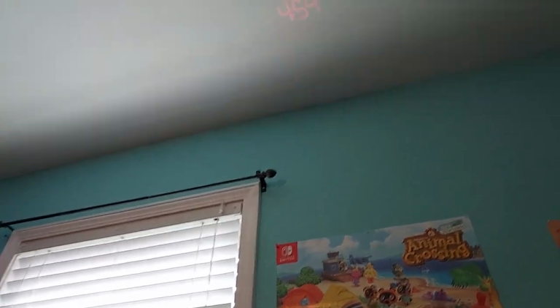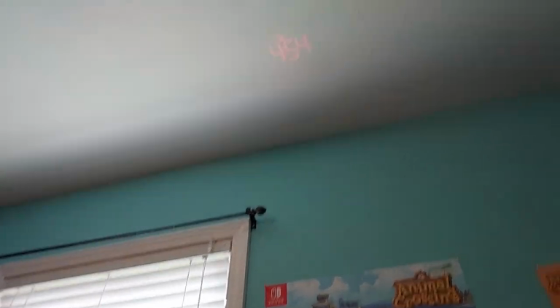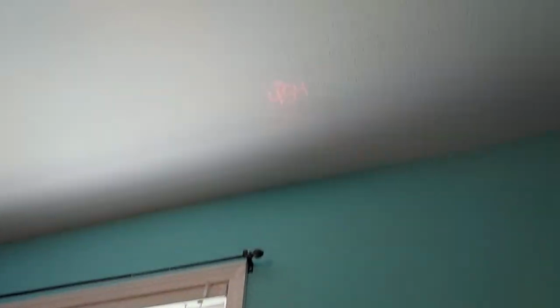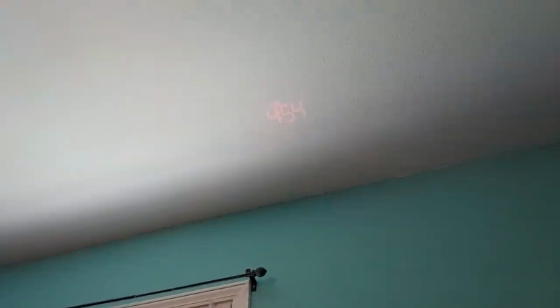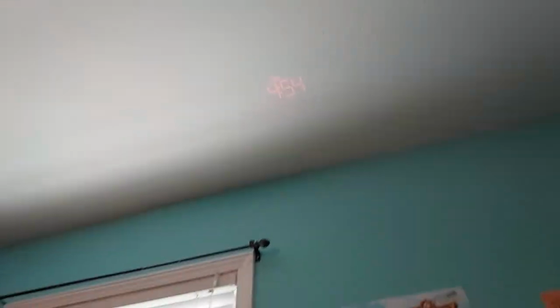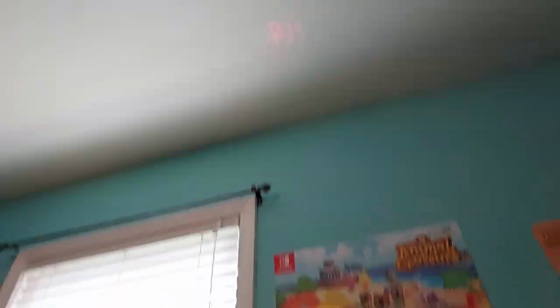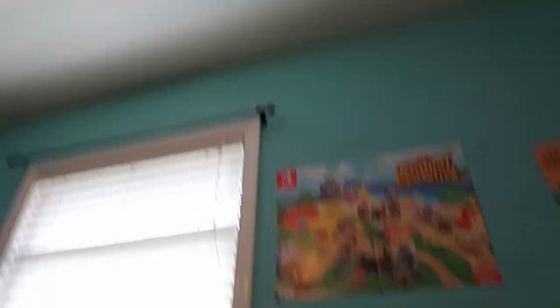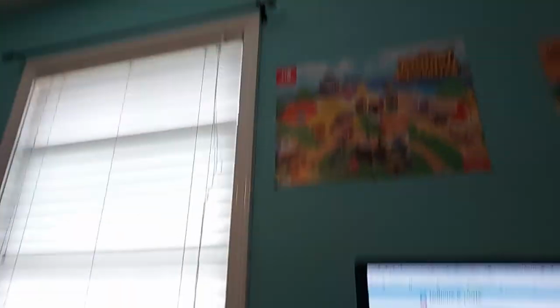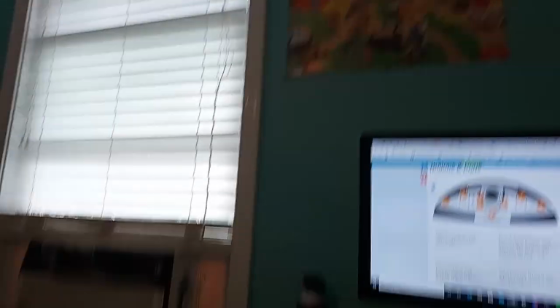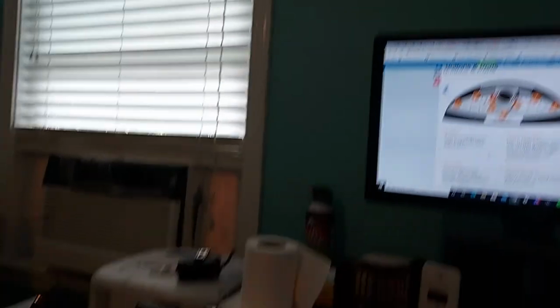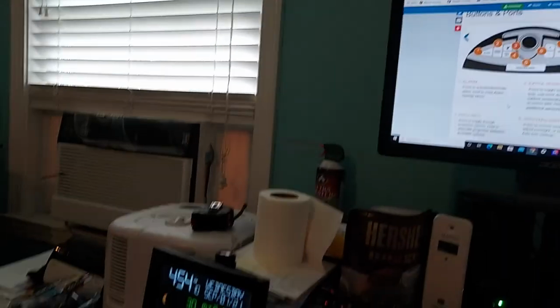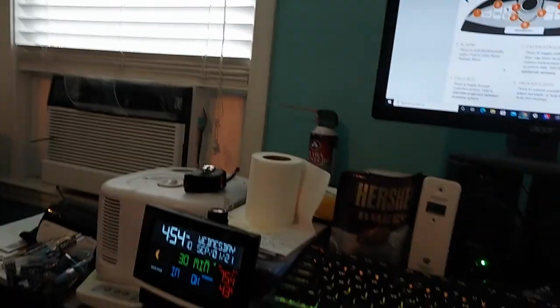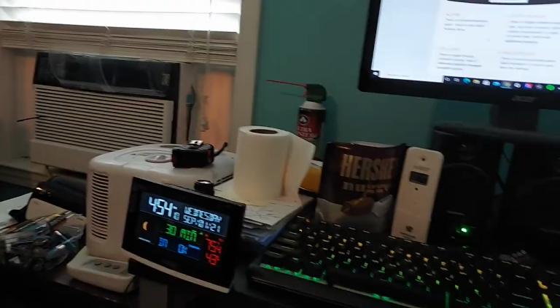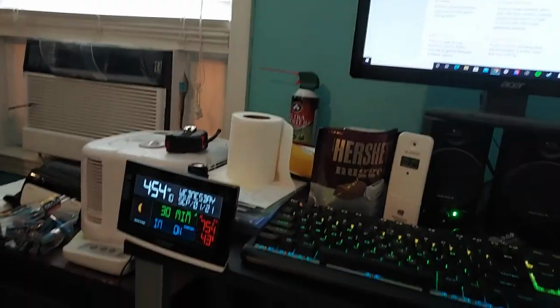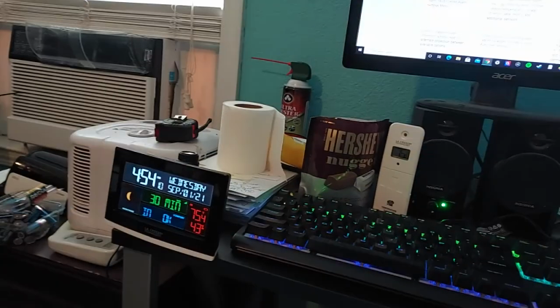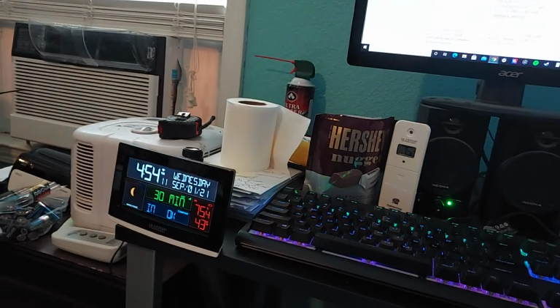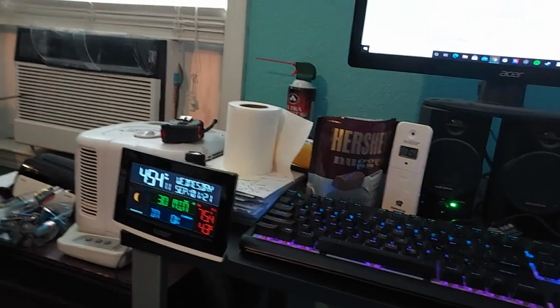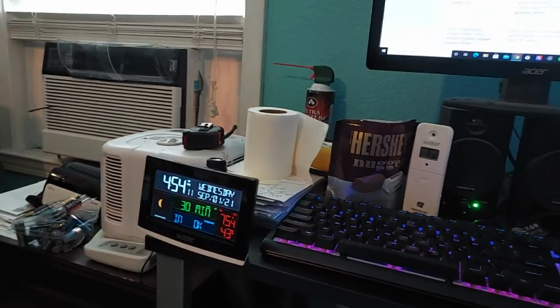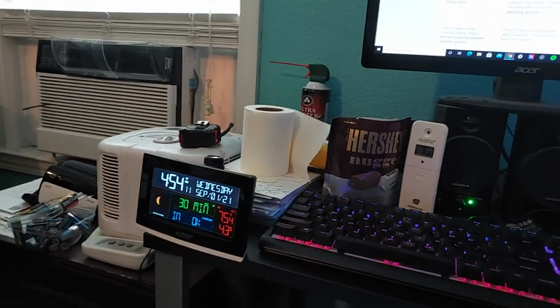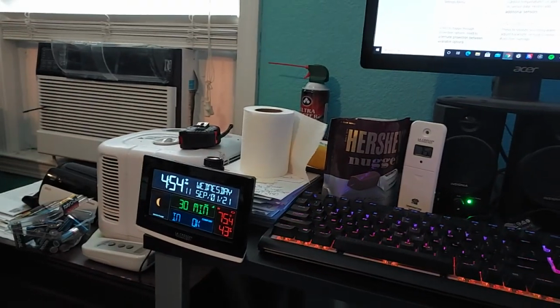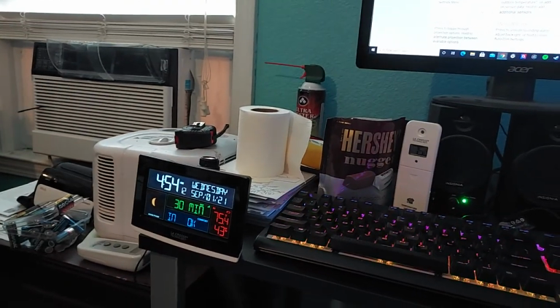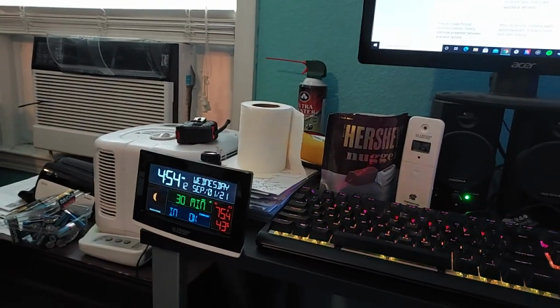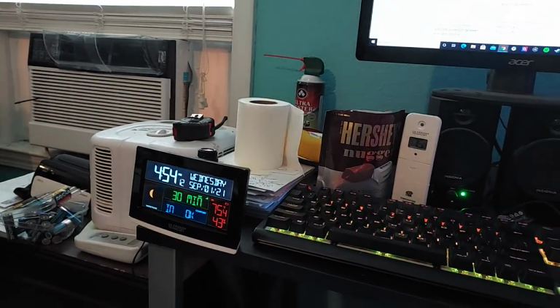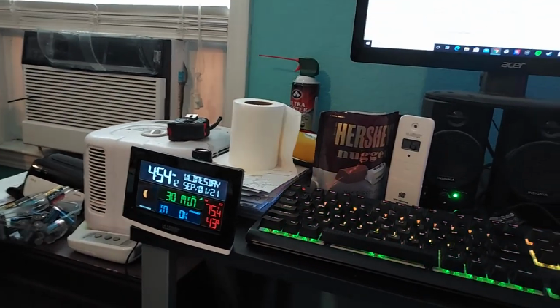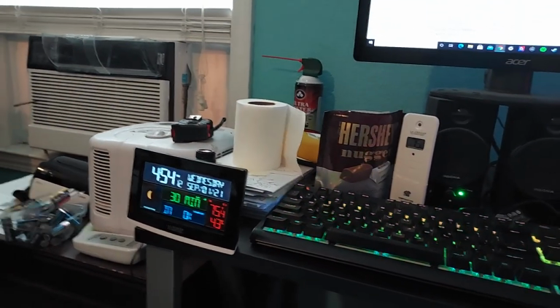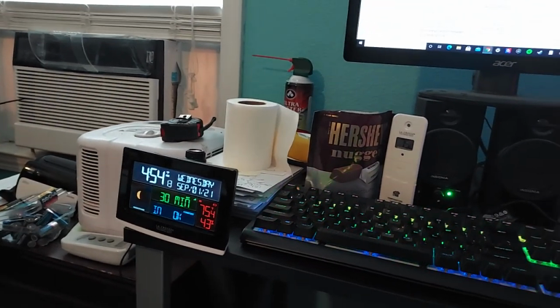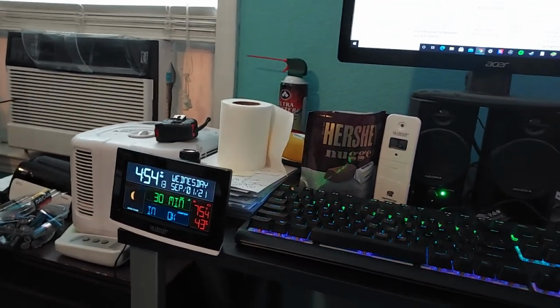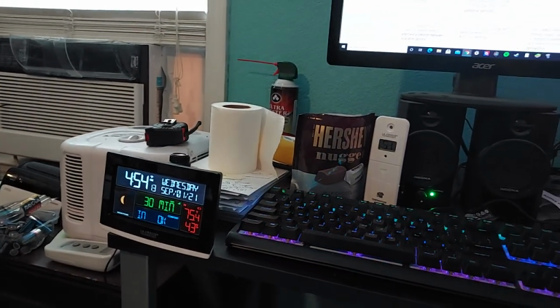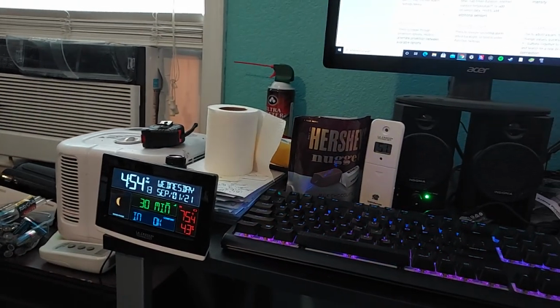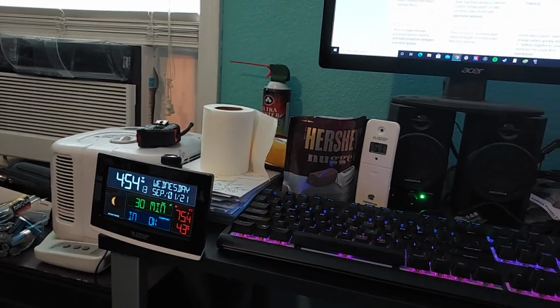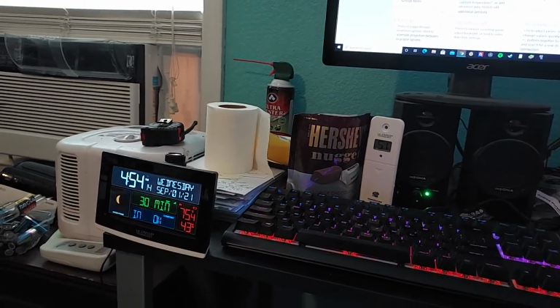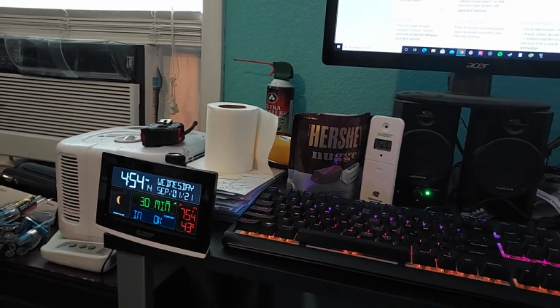Anyway, I'm going to run some tests on this and do some more reviewing later. That's it for now.